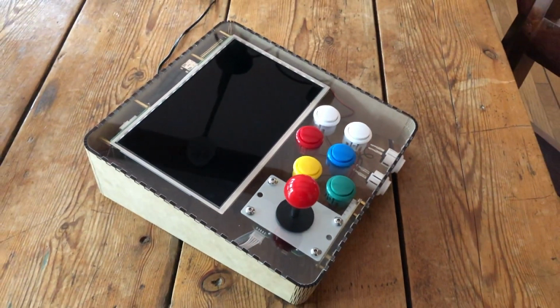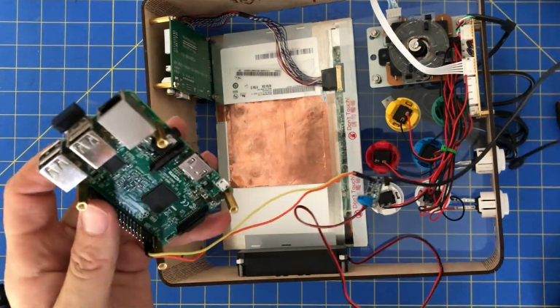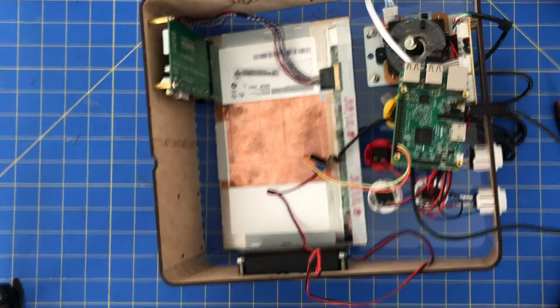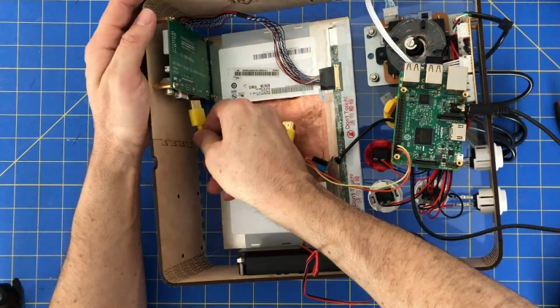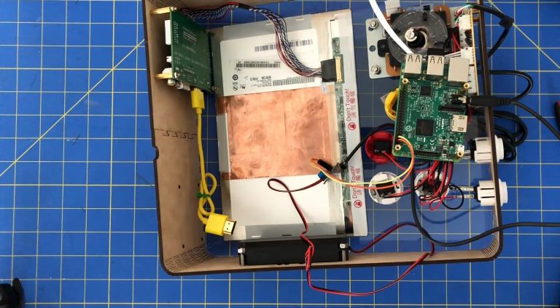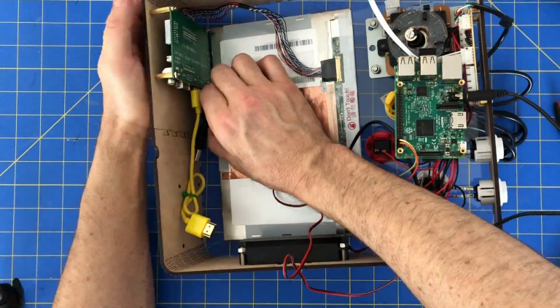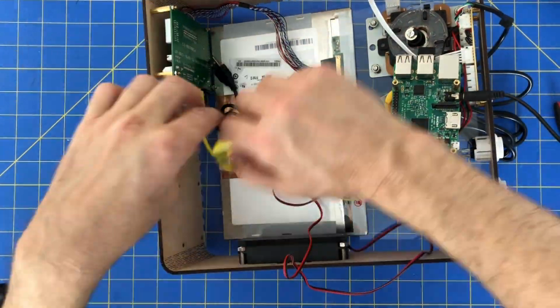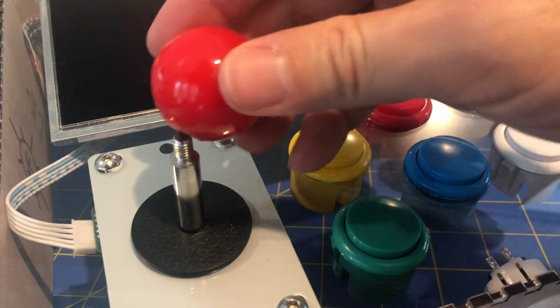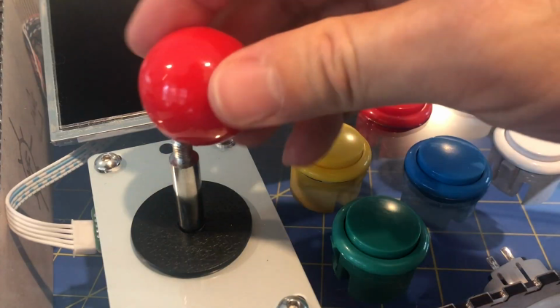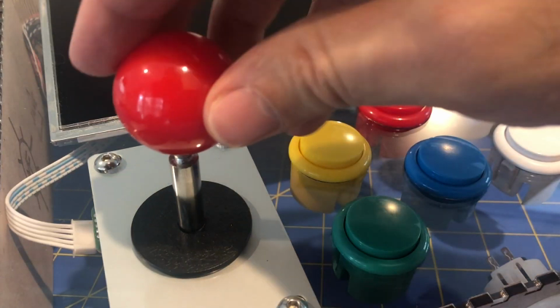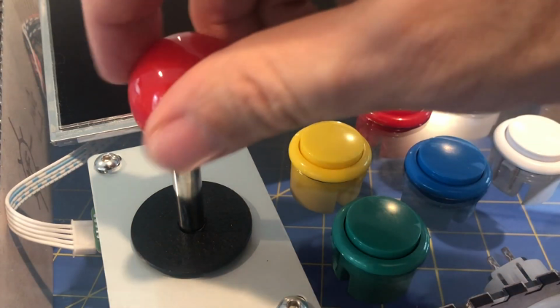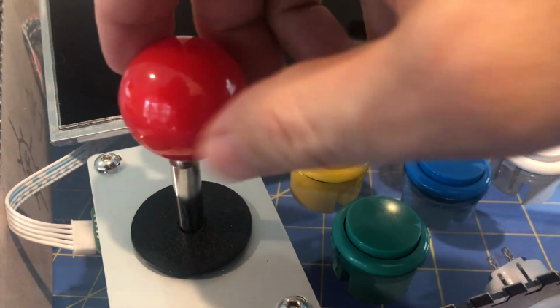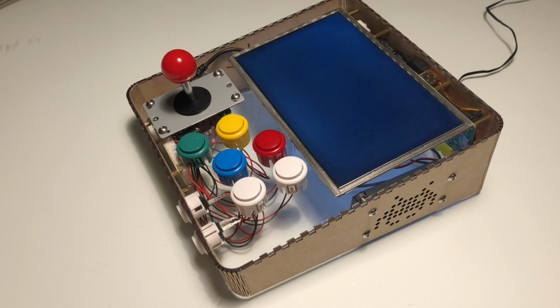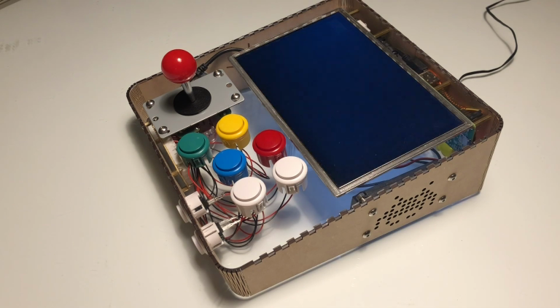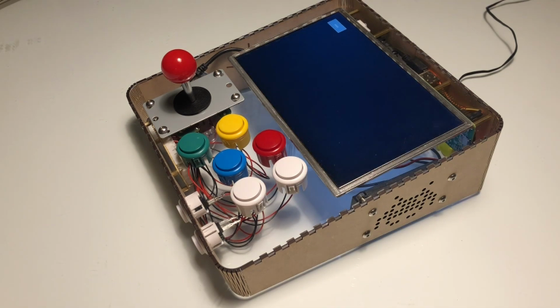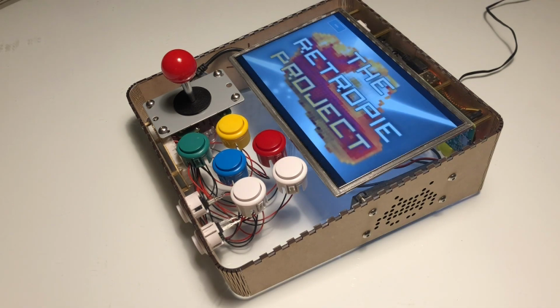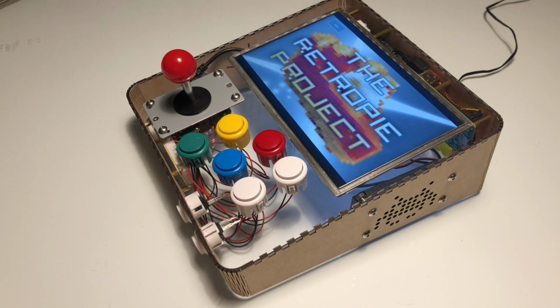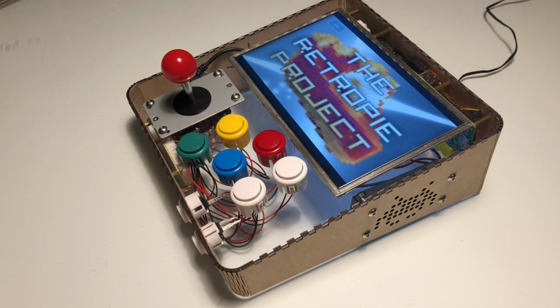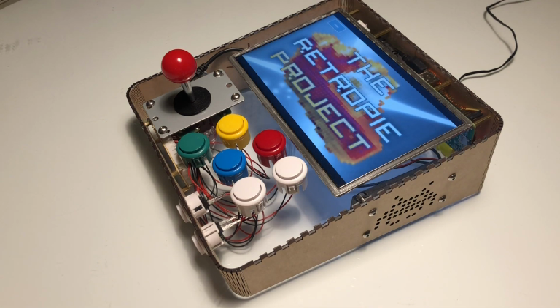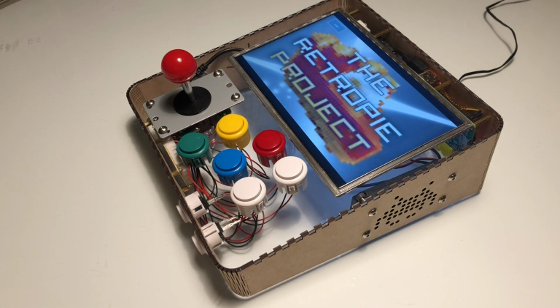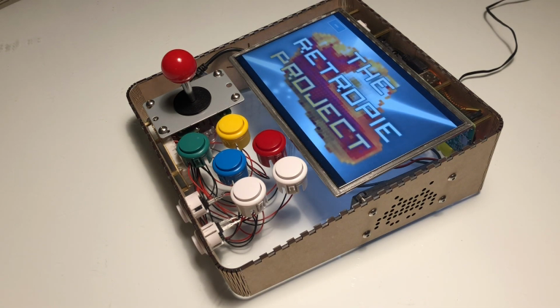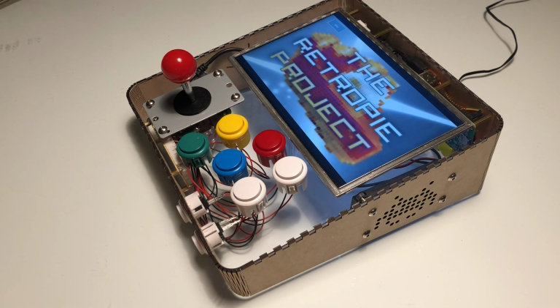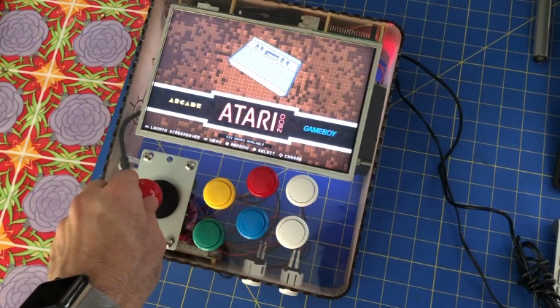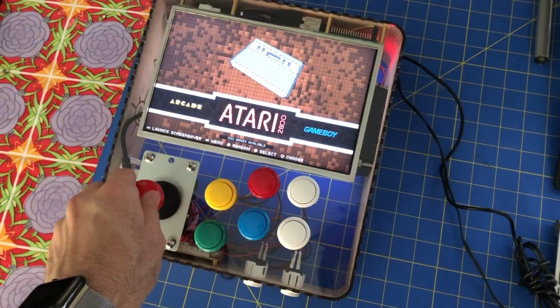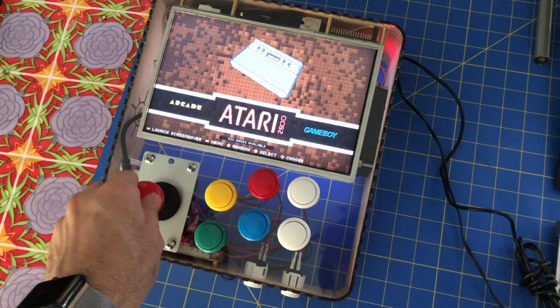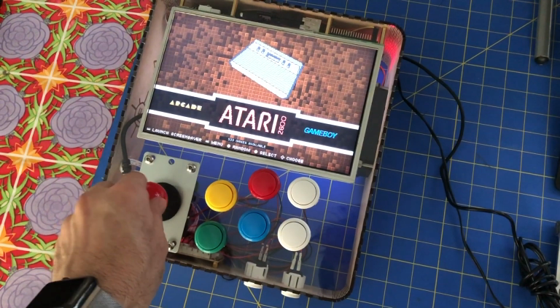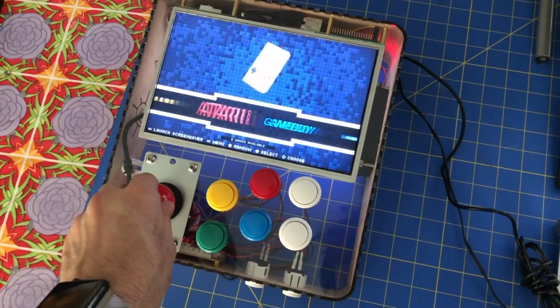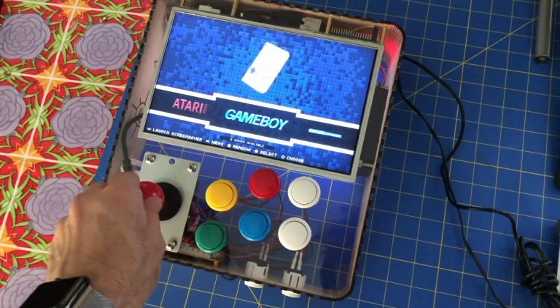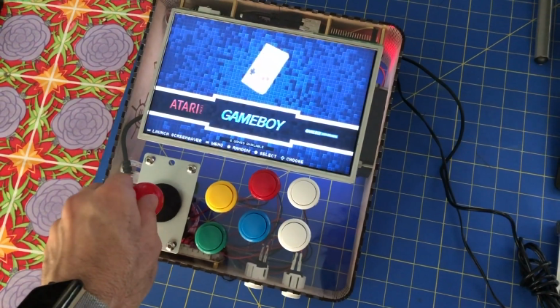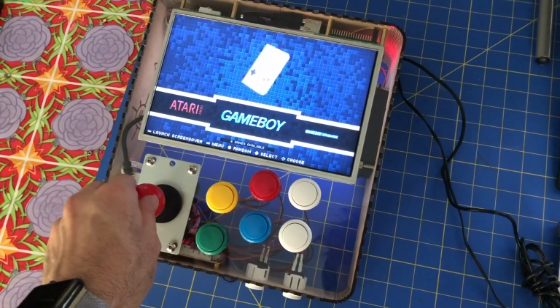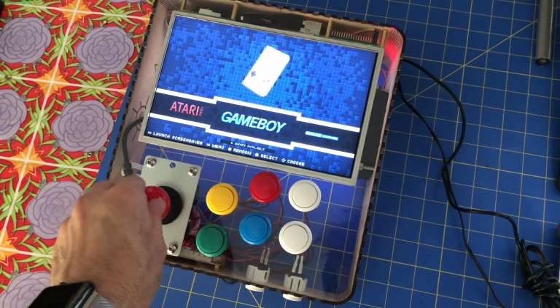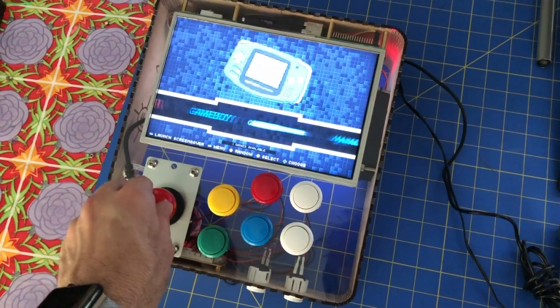Once everything was assembled, mounted, and connected, we powered it on. In just a few minutes we were playing our favorite retro video games.